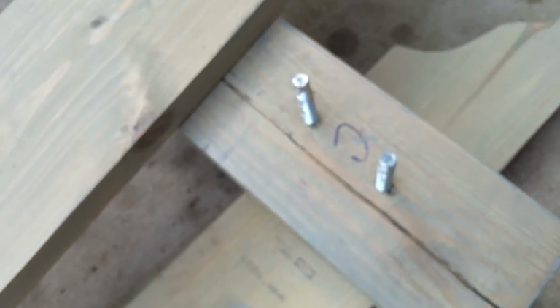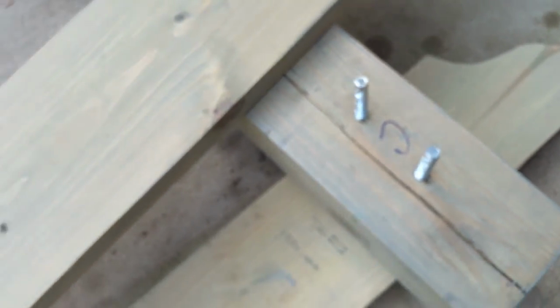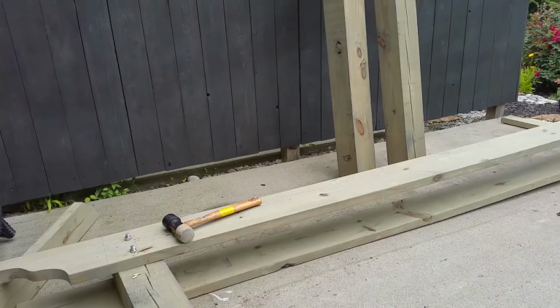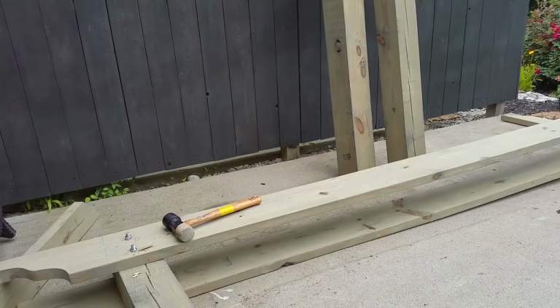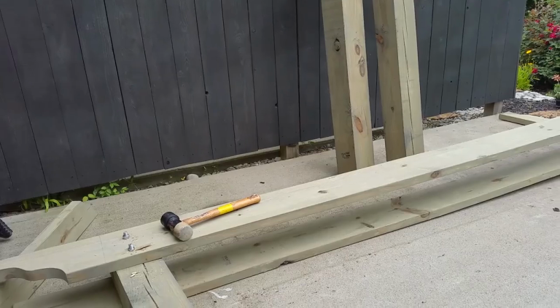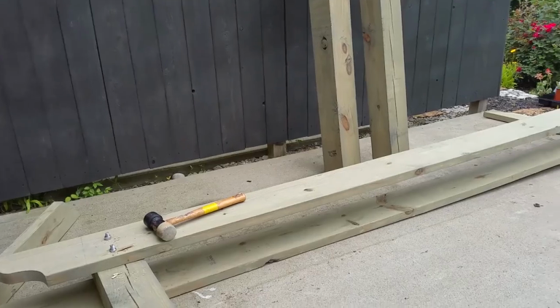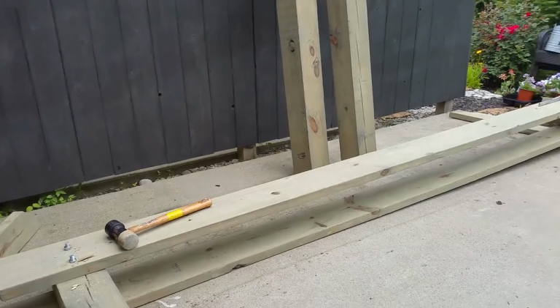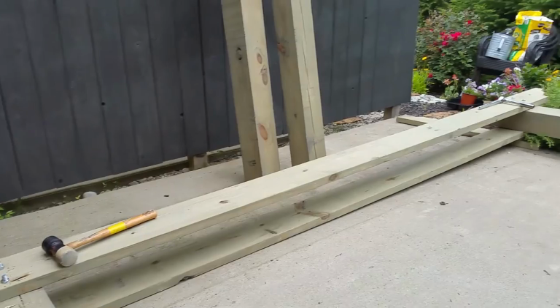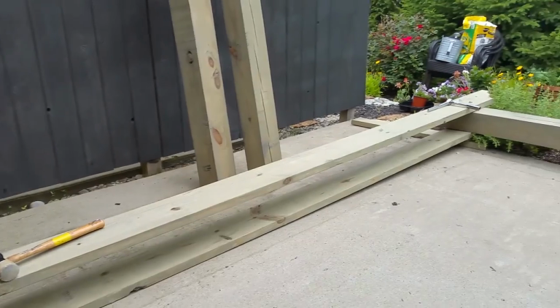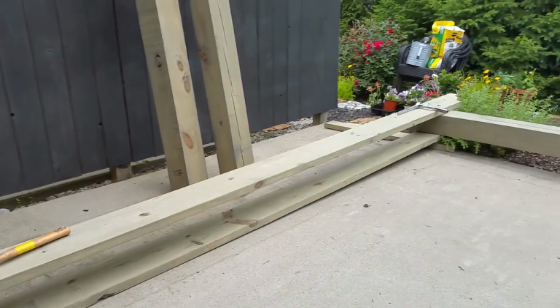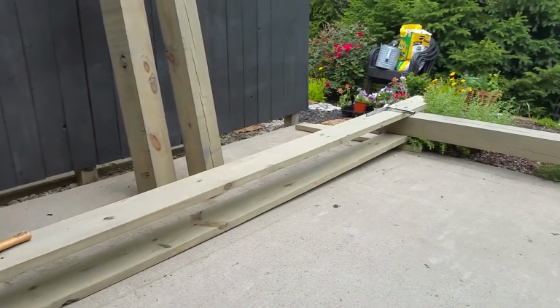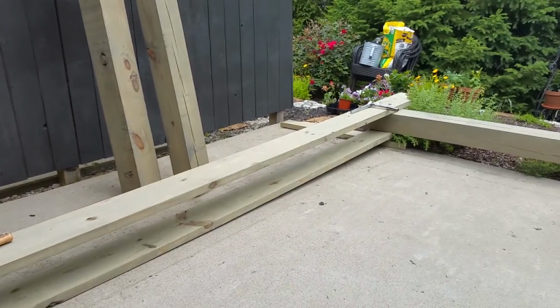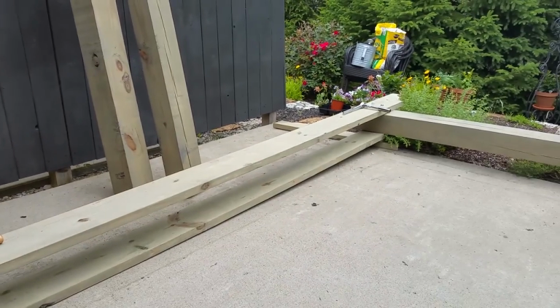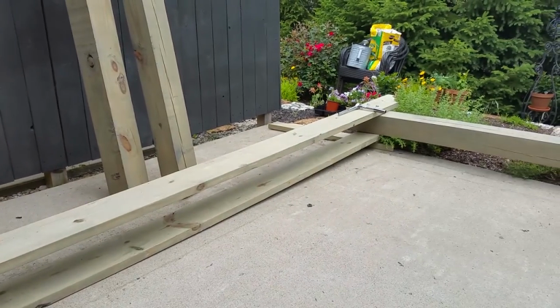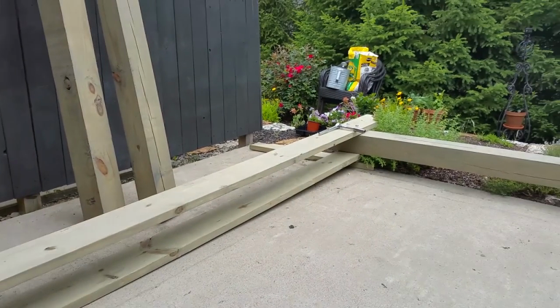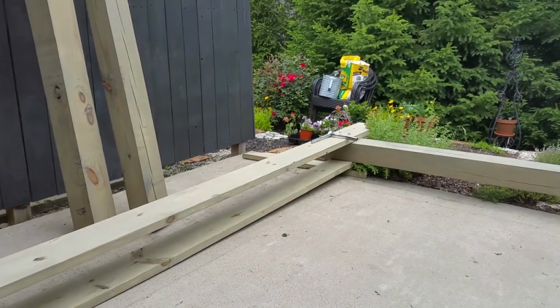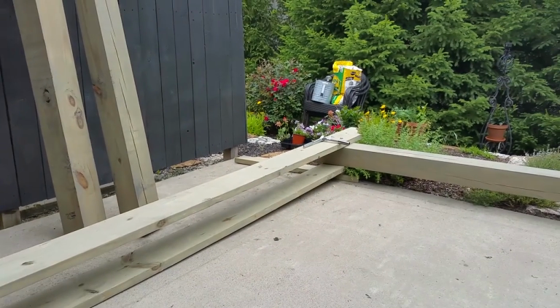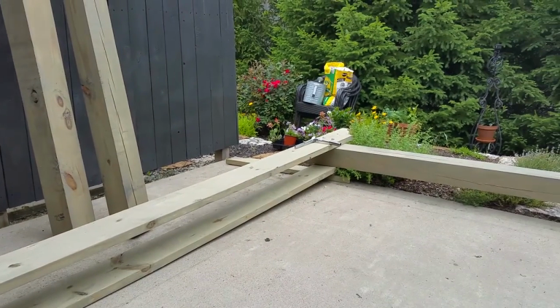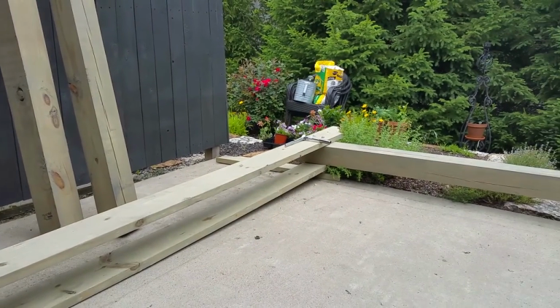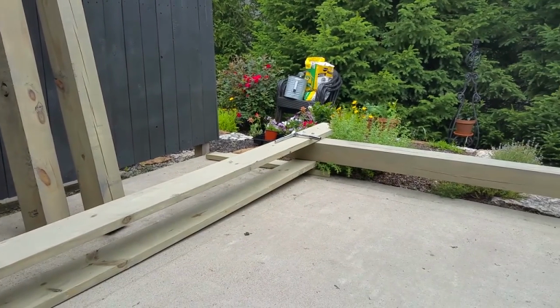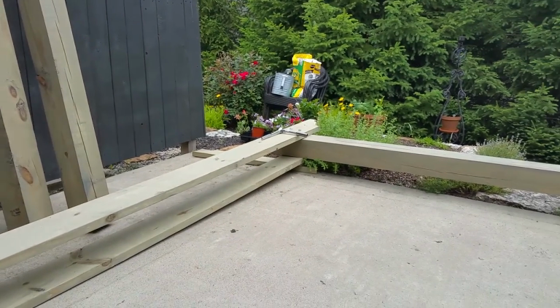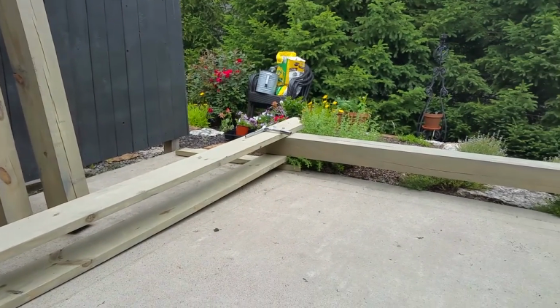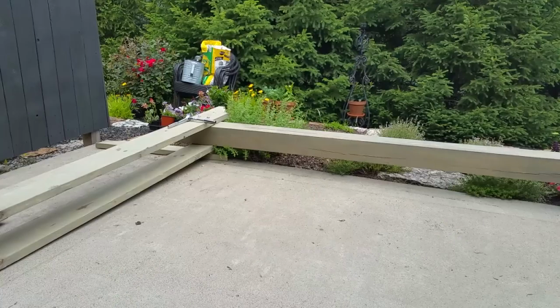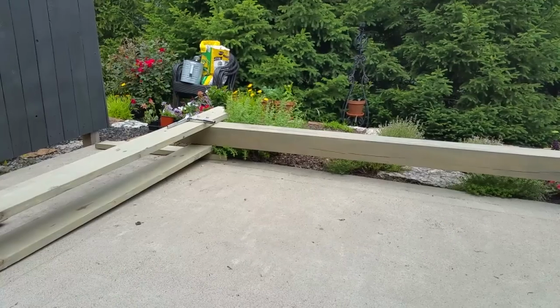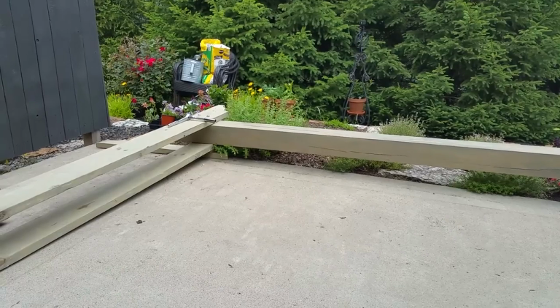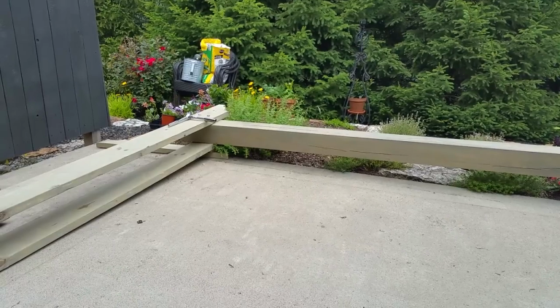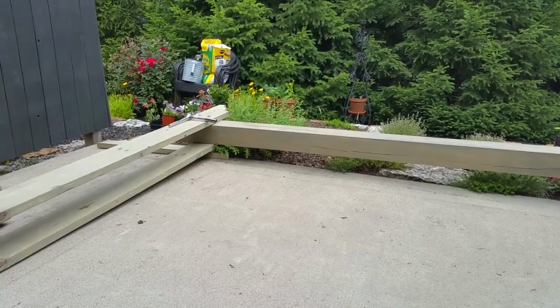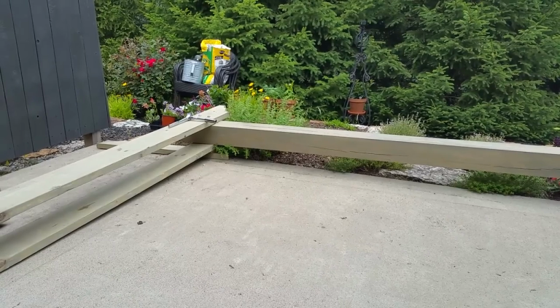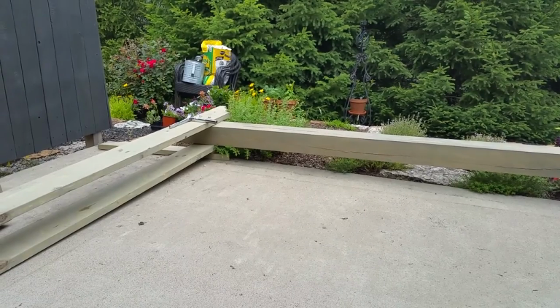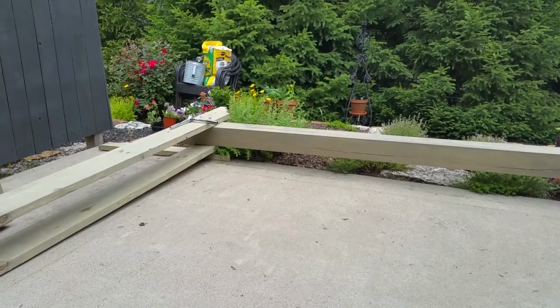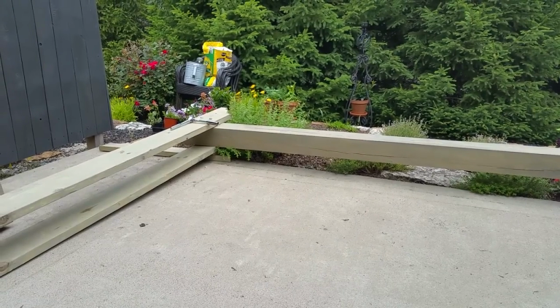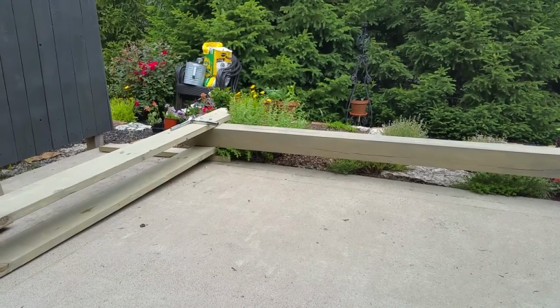So the first header is assembled — took all of about 20 minutes, and I've never done it before.